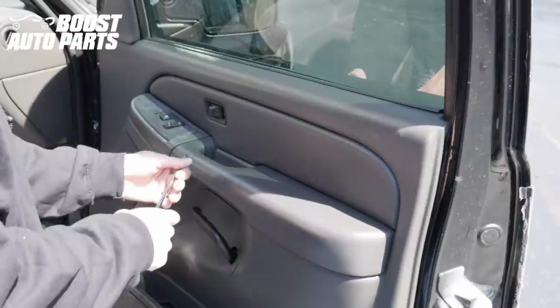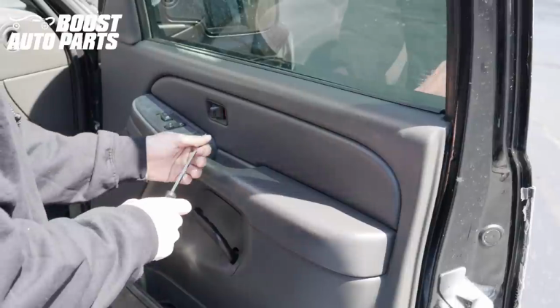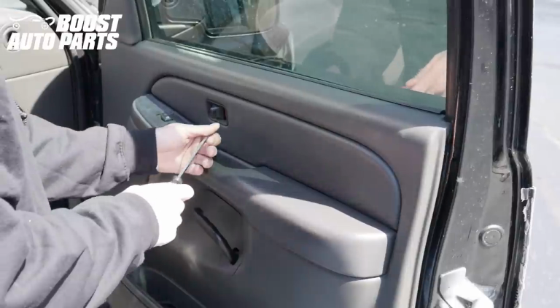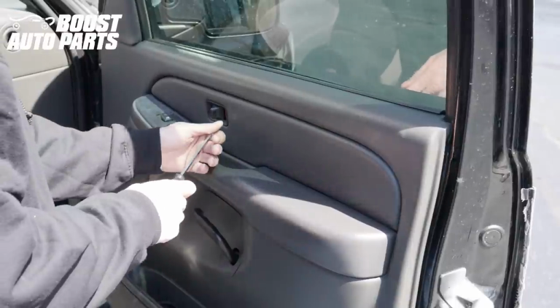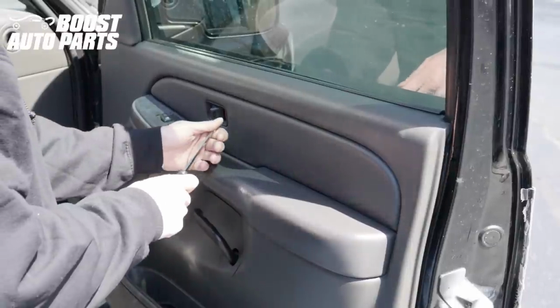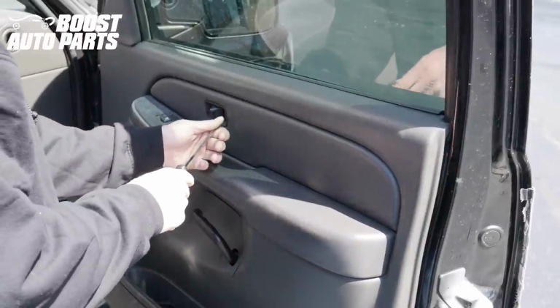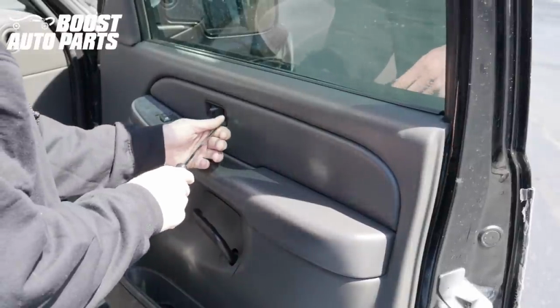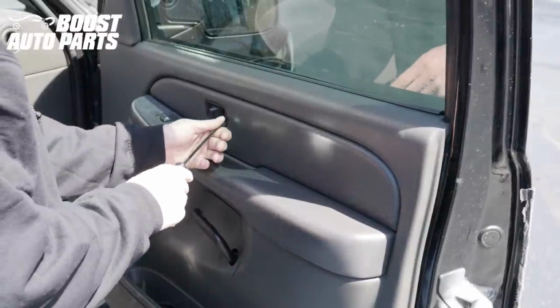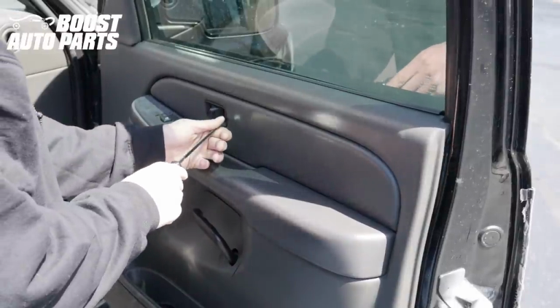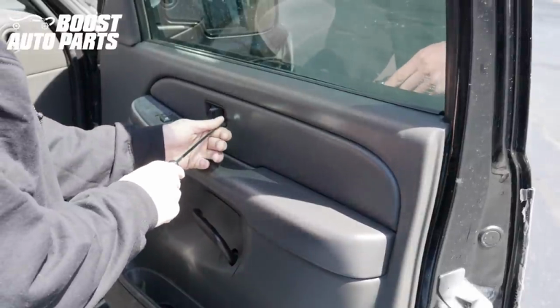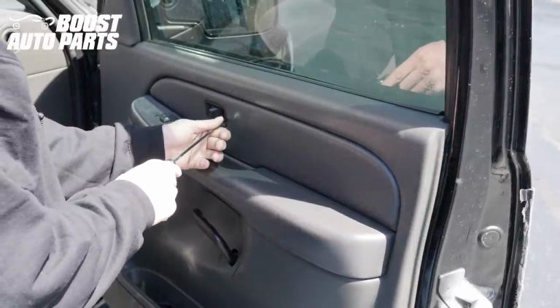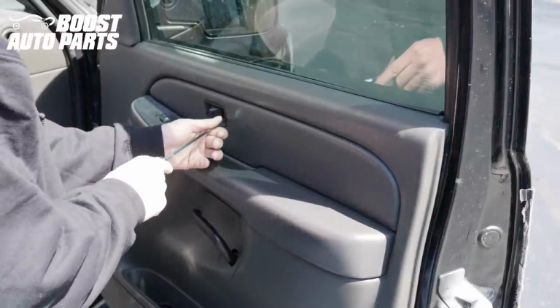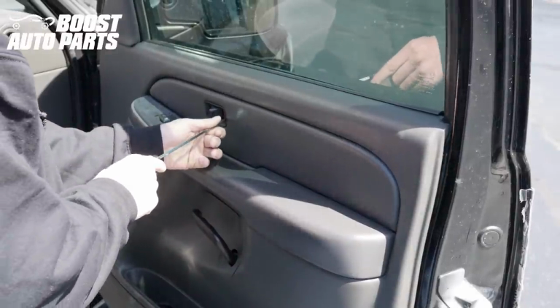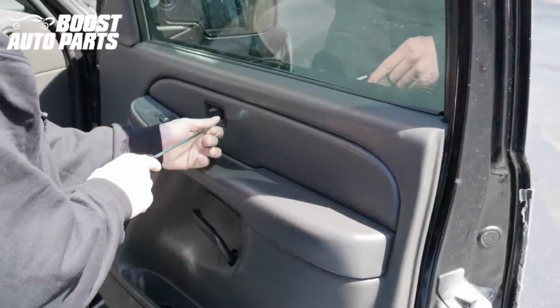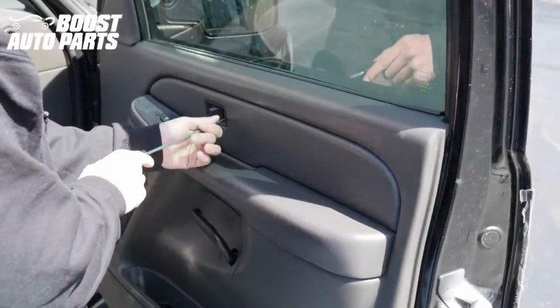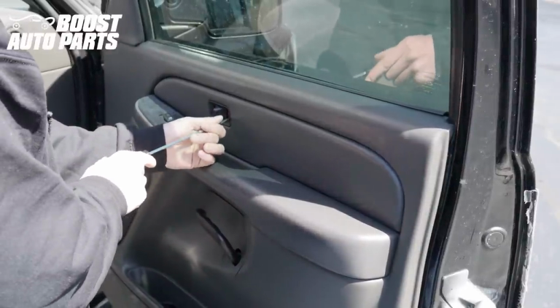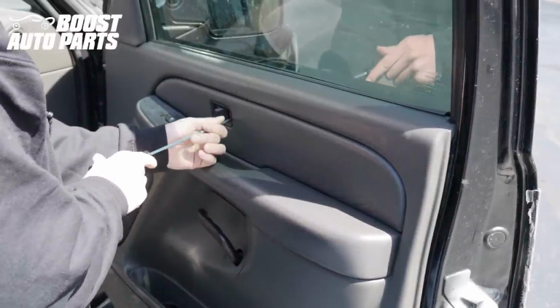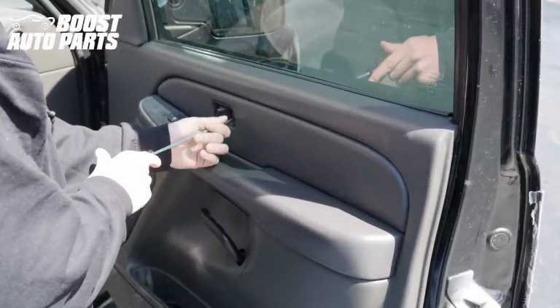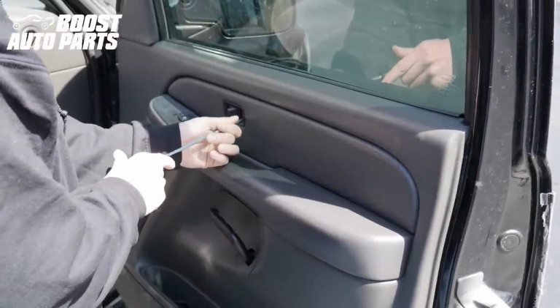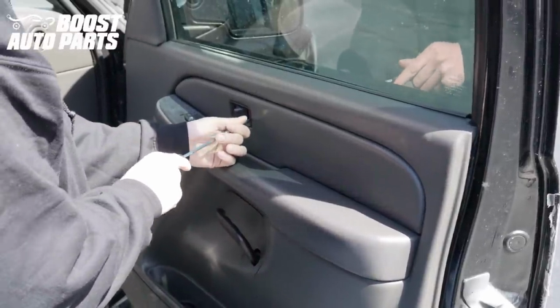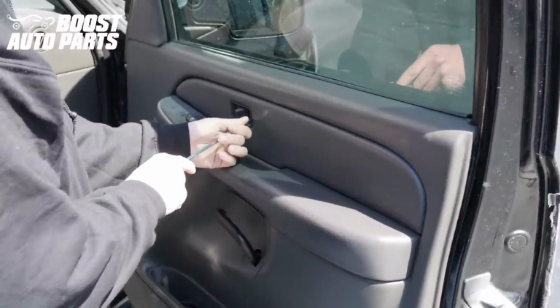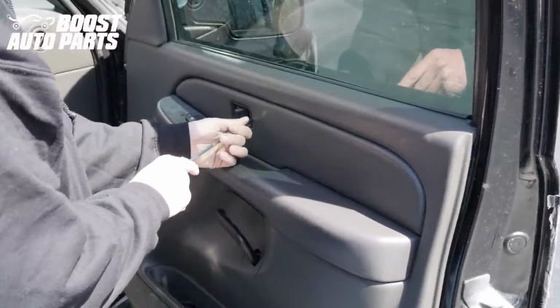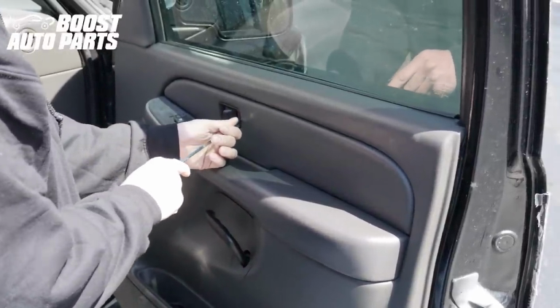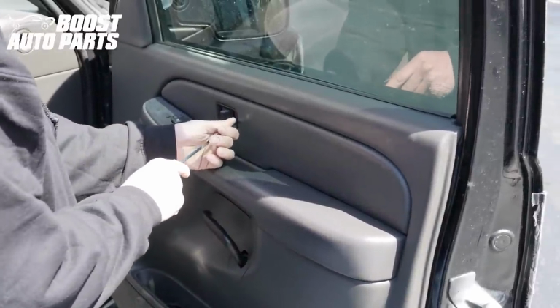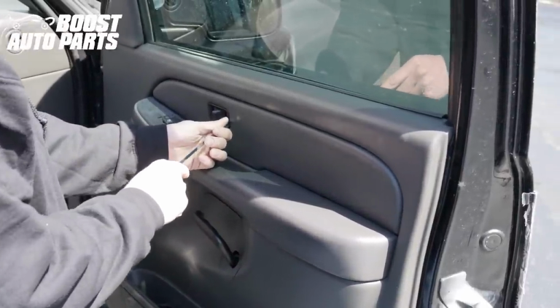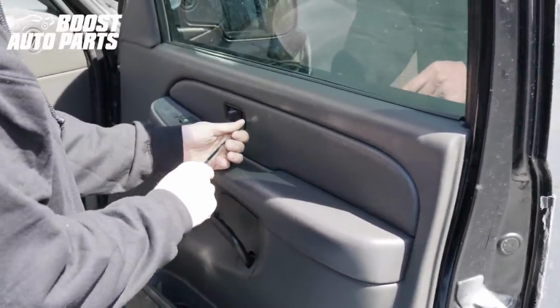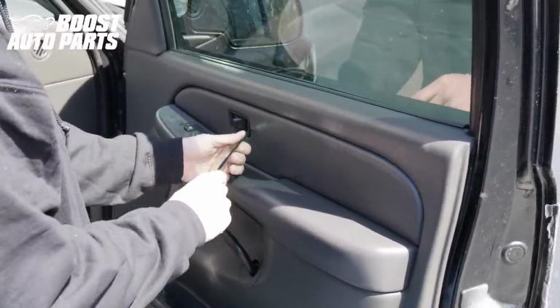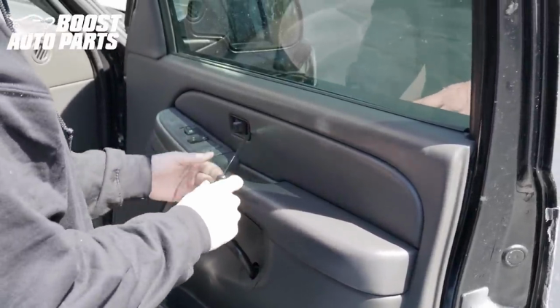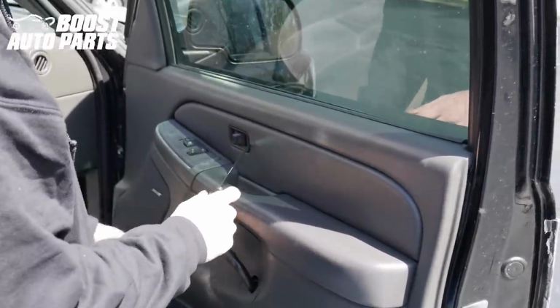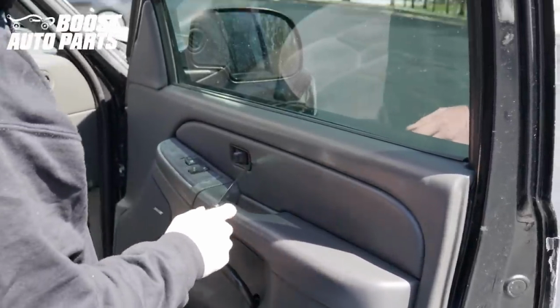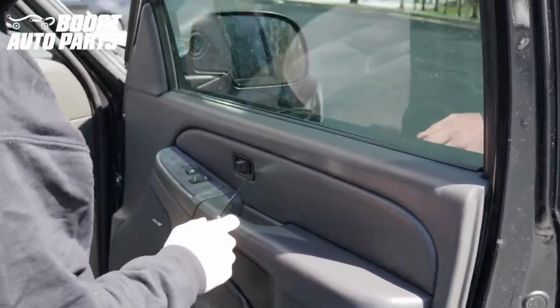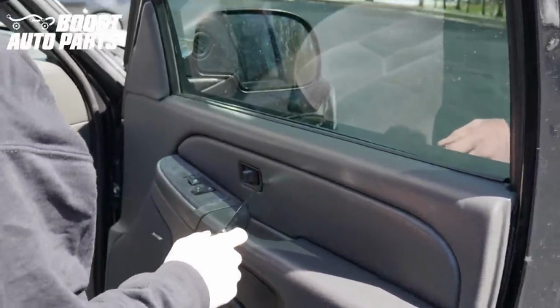We're going to start by showing you the door panel removal. This is going to be on the passenger side, but the procedure is going to be pretty much the same on the driver's side.